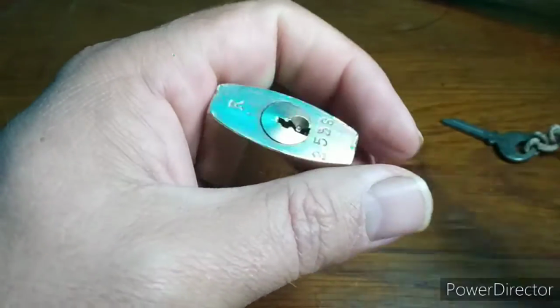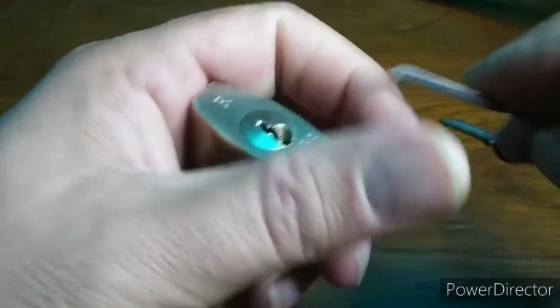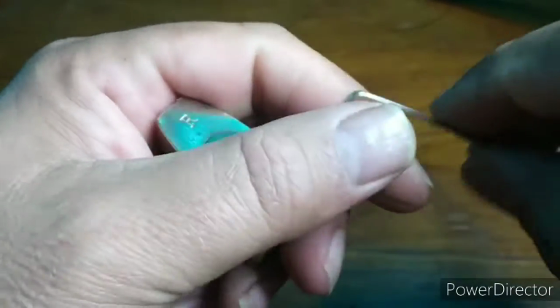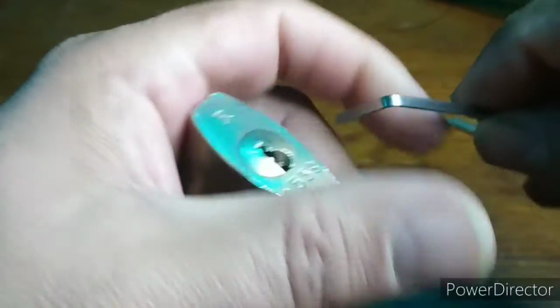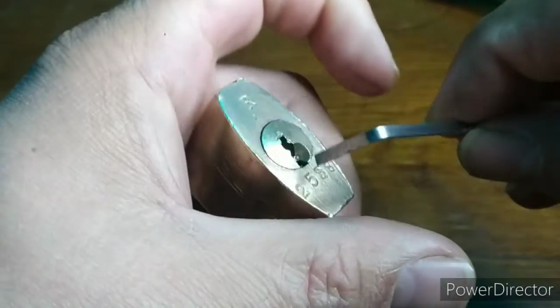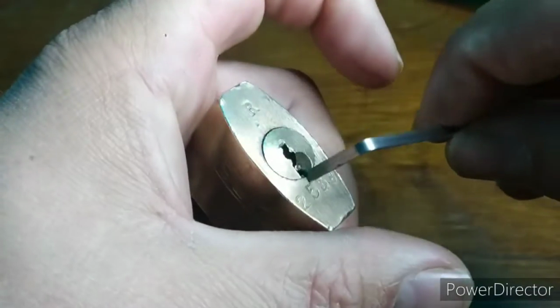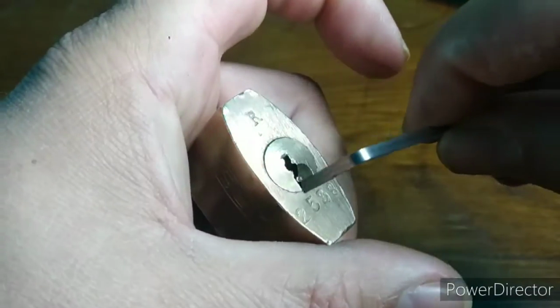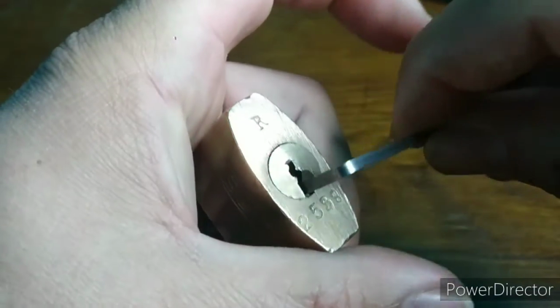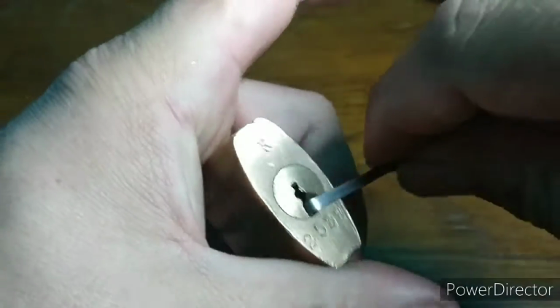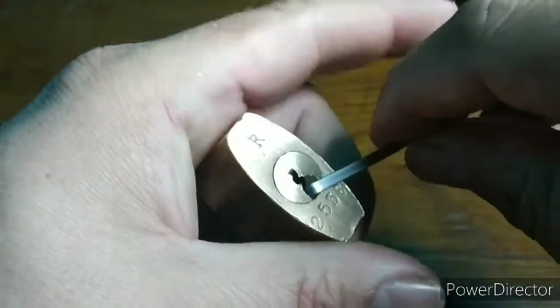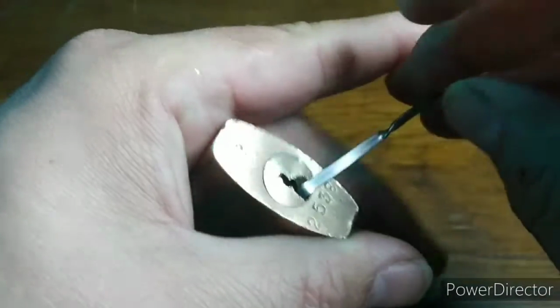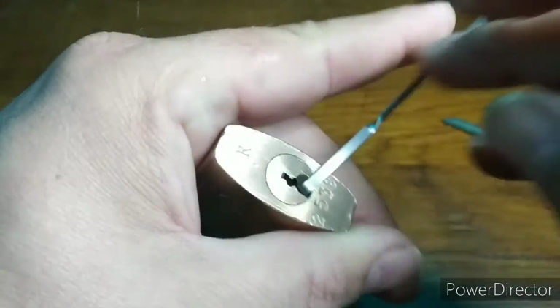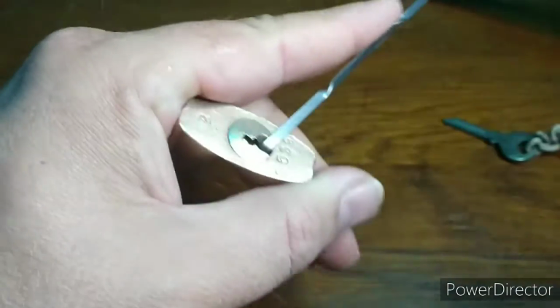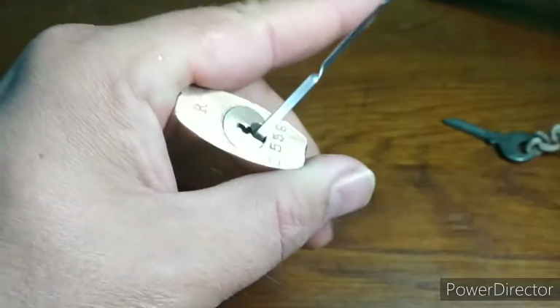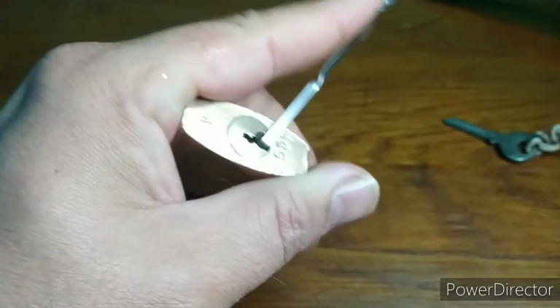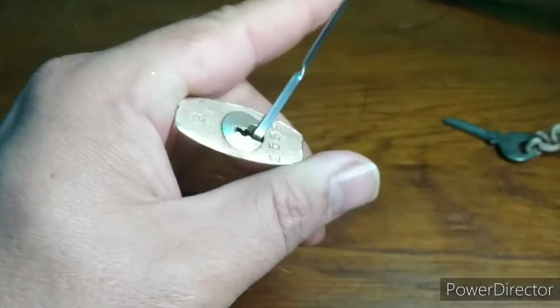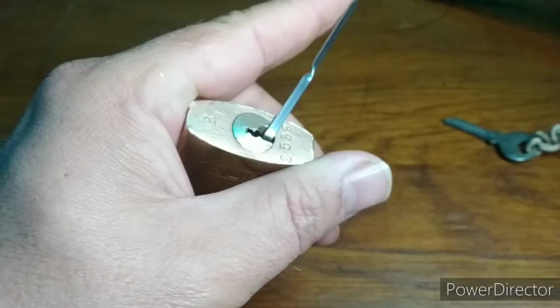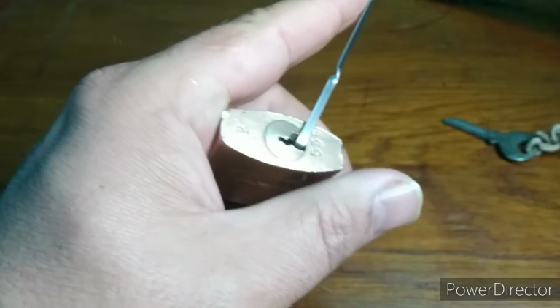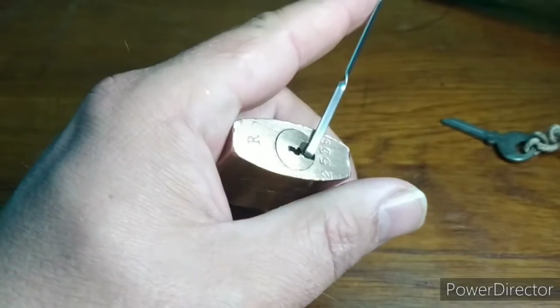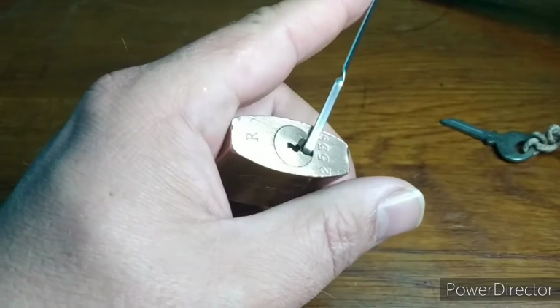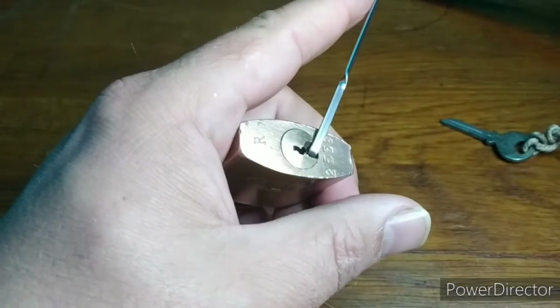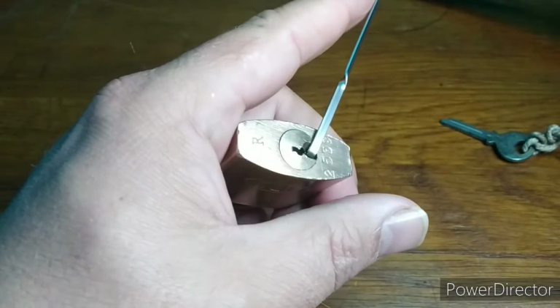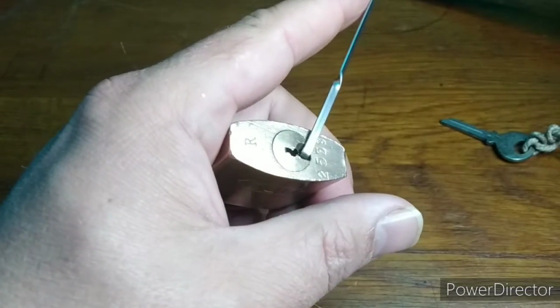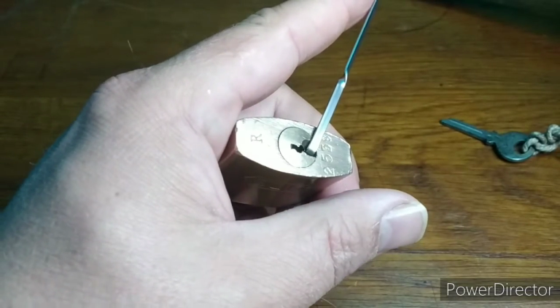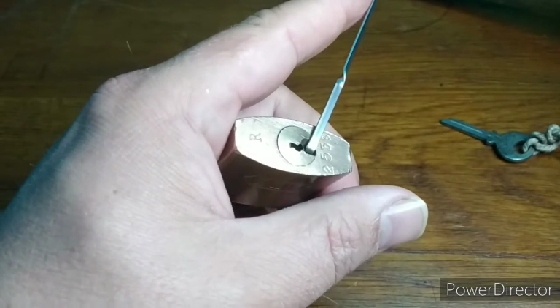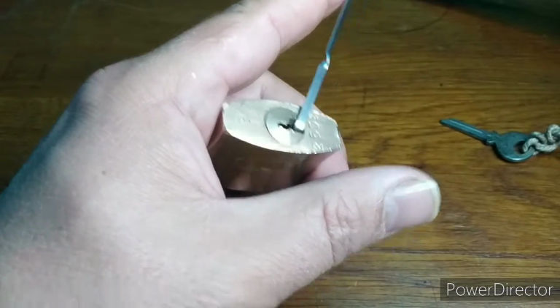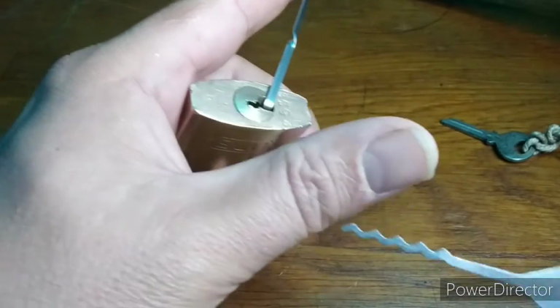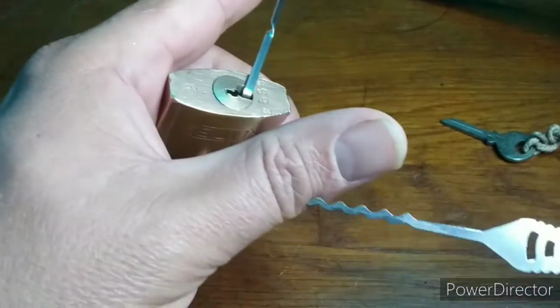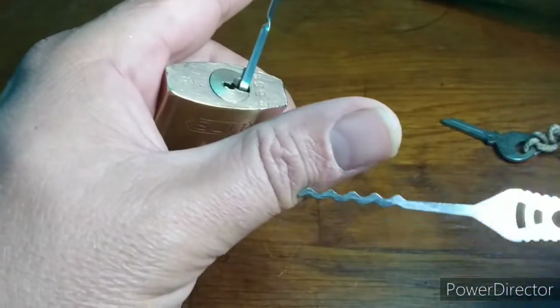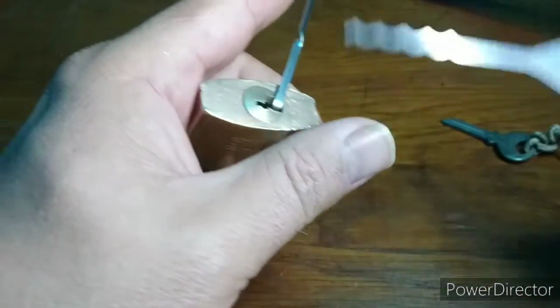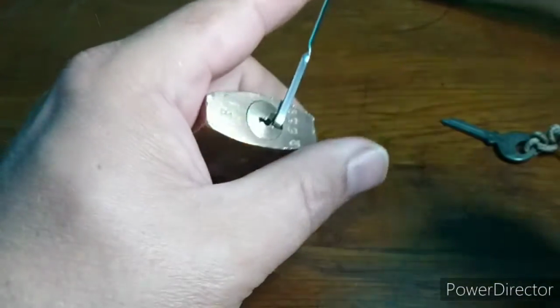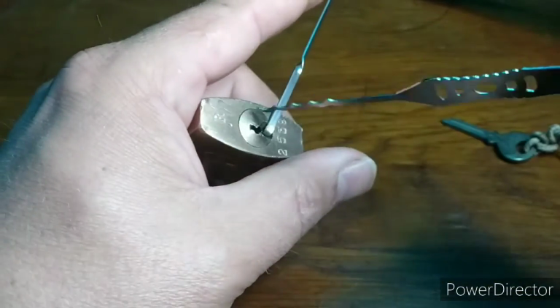I'm going to use bottom of the keyway tension, which I will be lightly bouncing, along with an echo rake from Law Lock Tools.